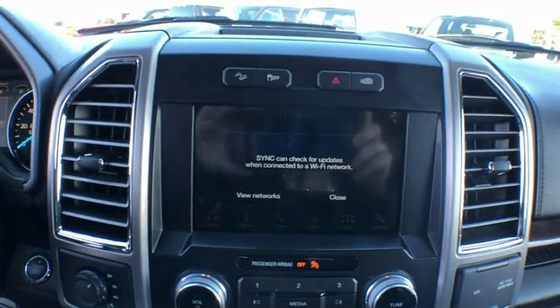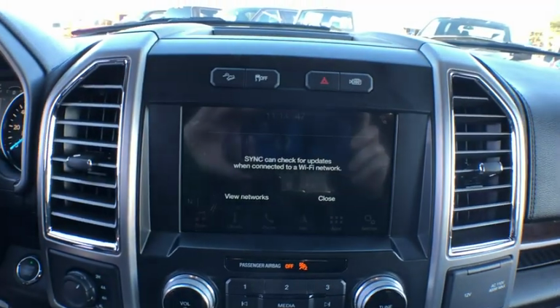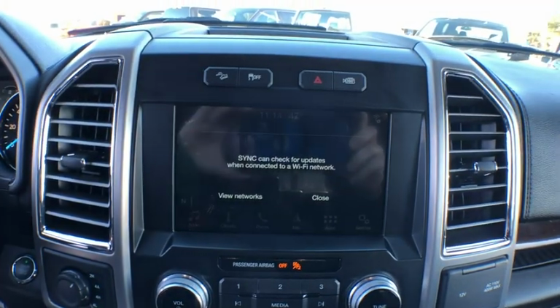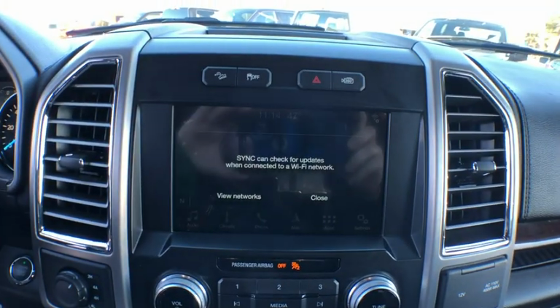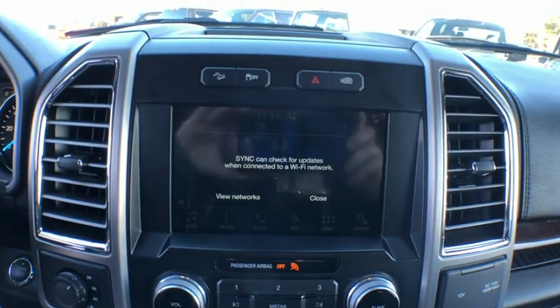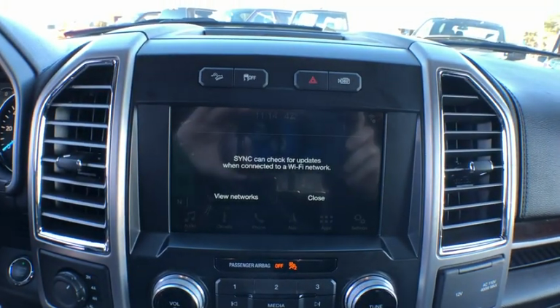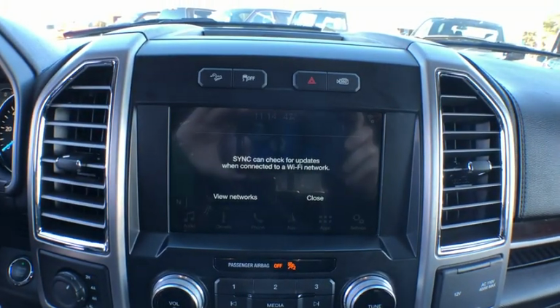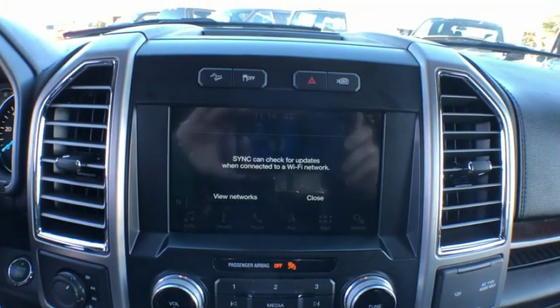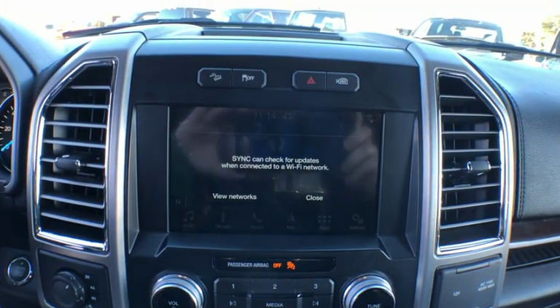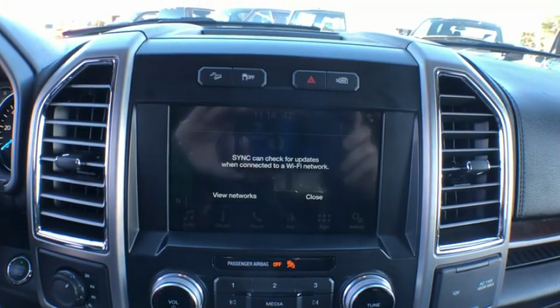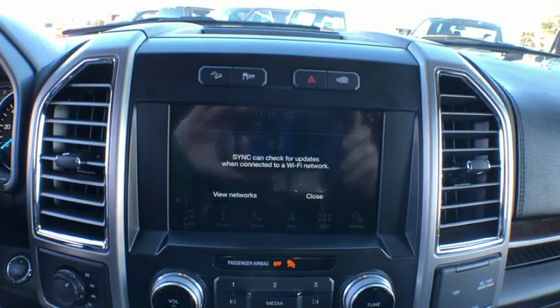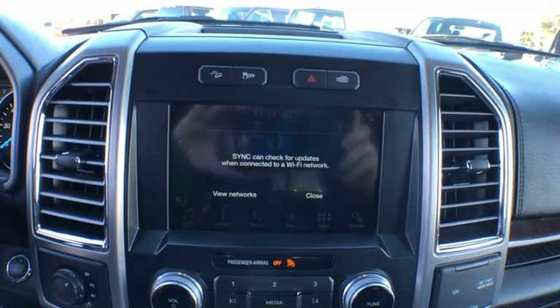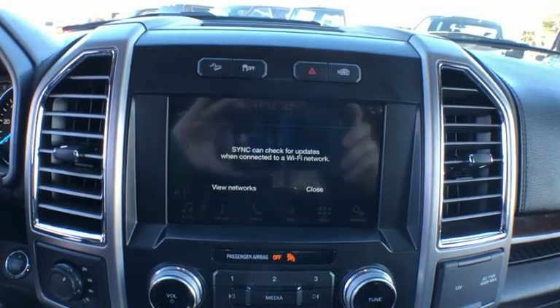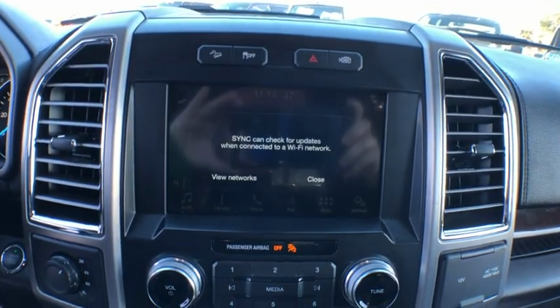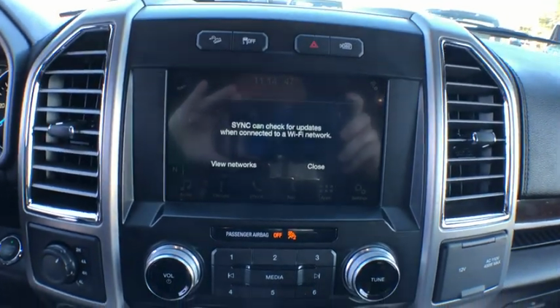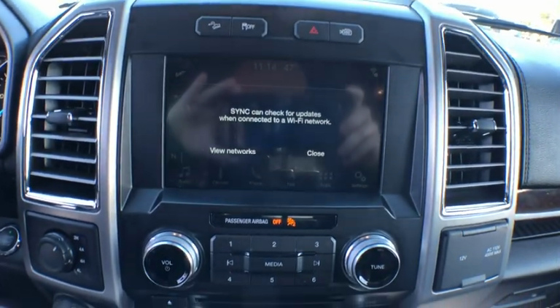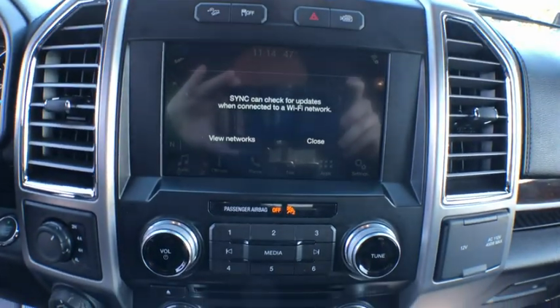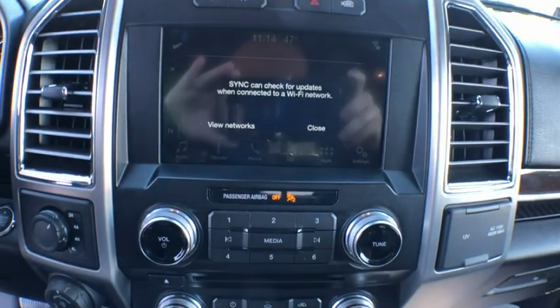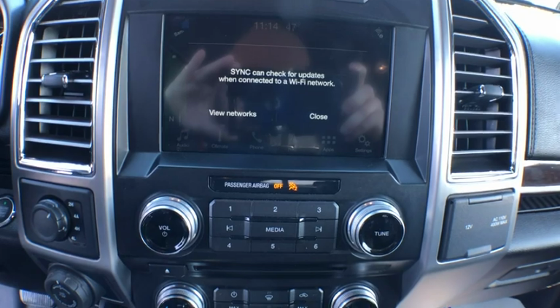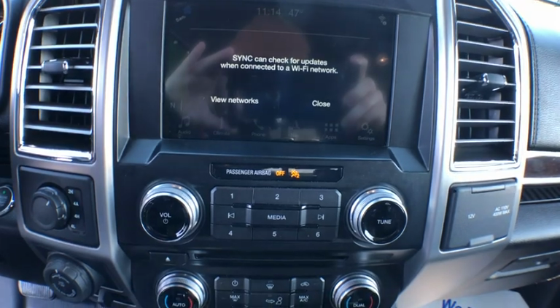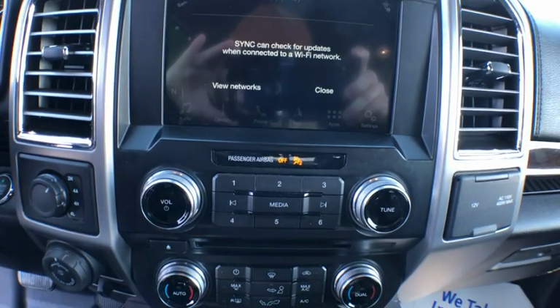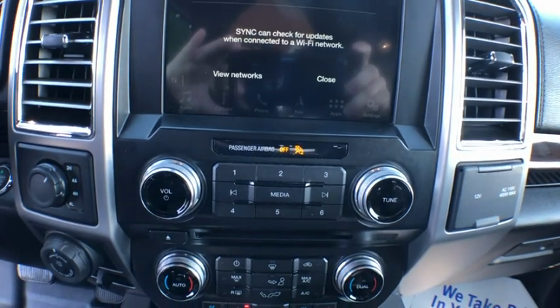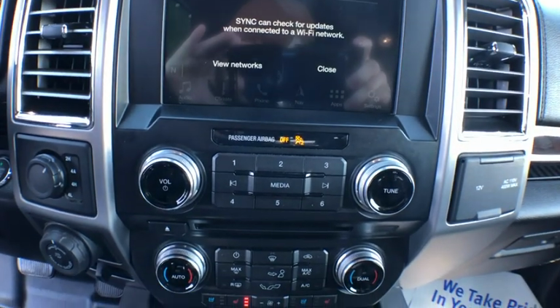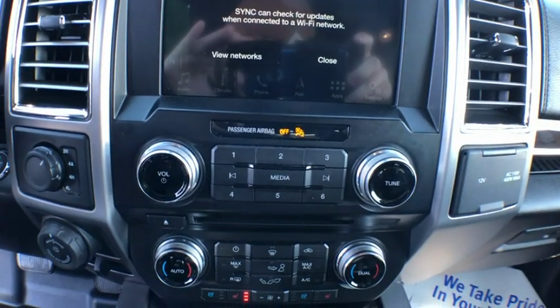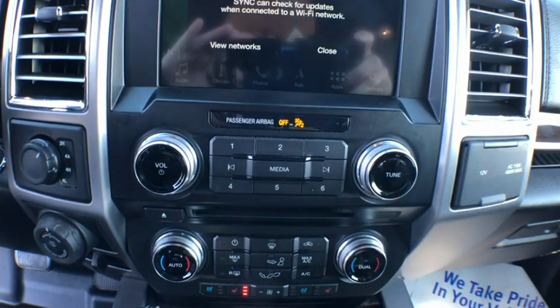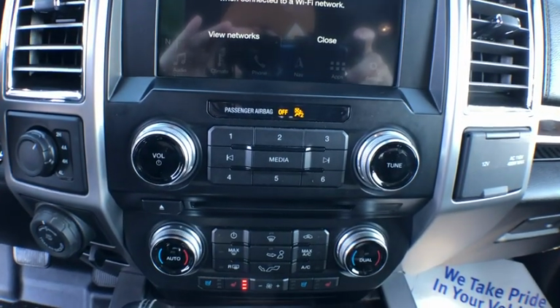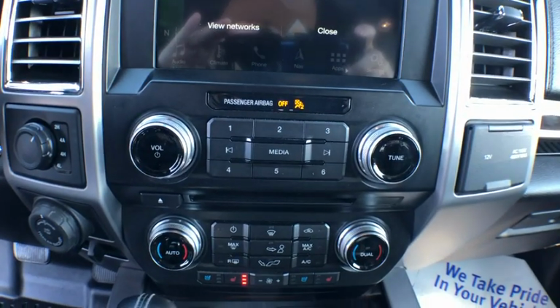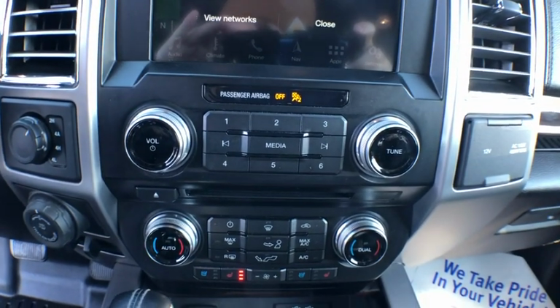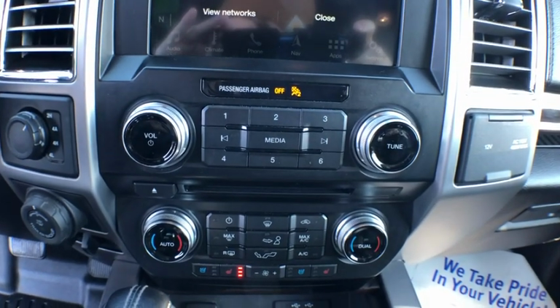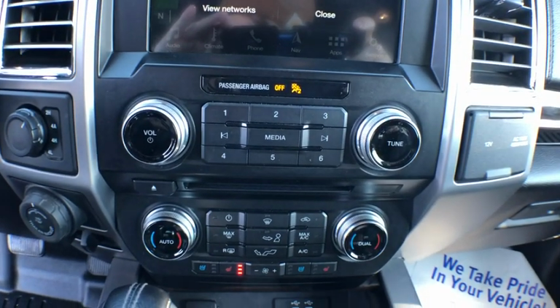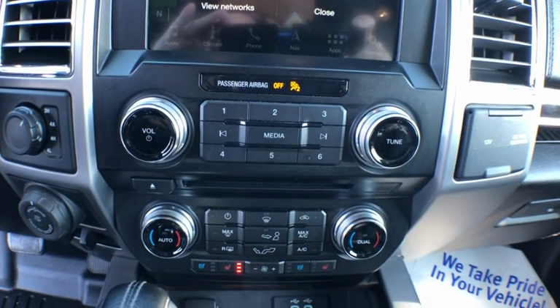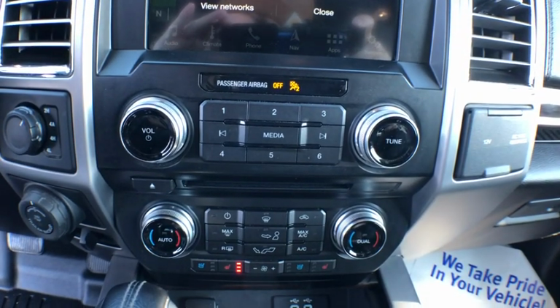CD player, heated front seats, heated steering wheel, panic alarm. This beauty will even make your house keys jealous.